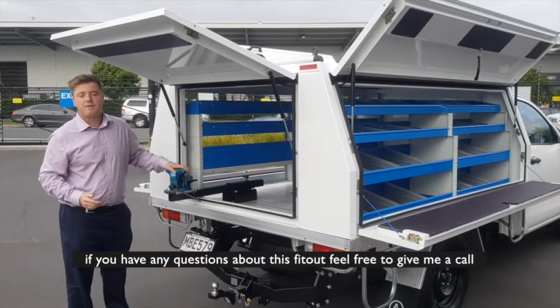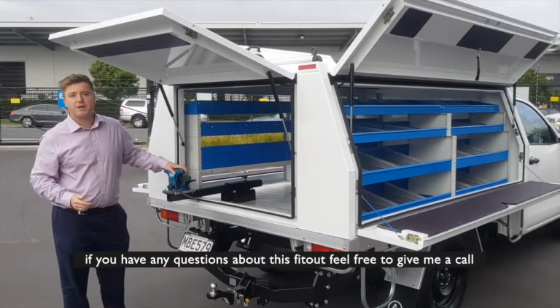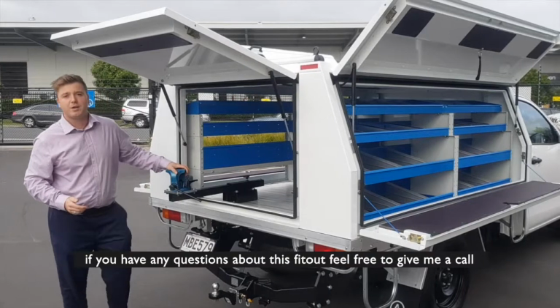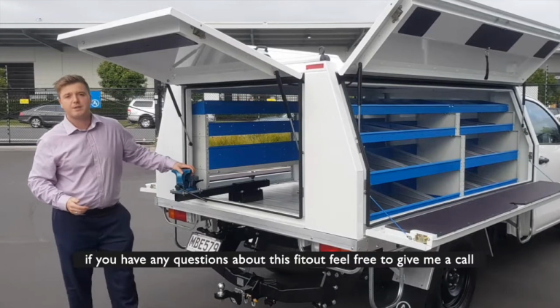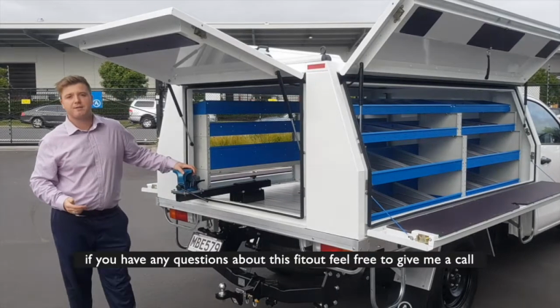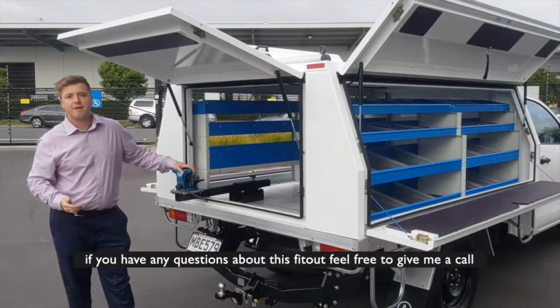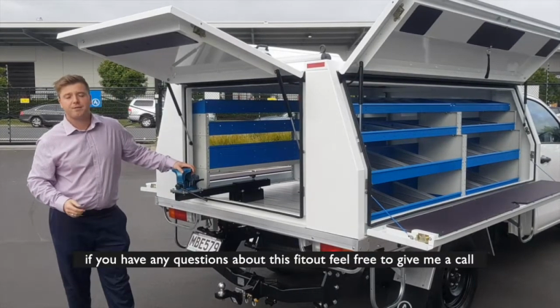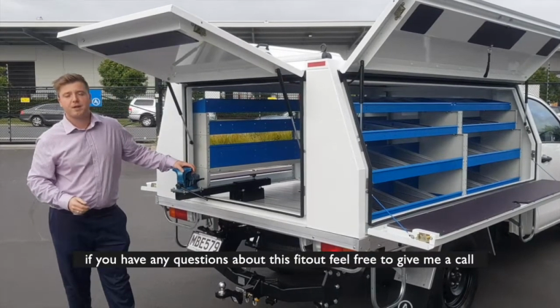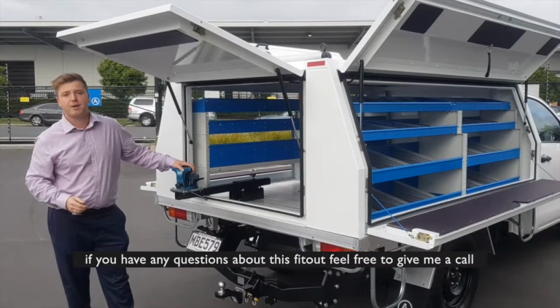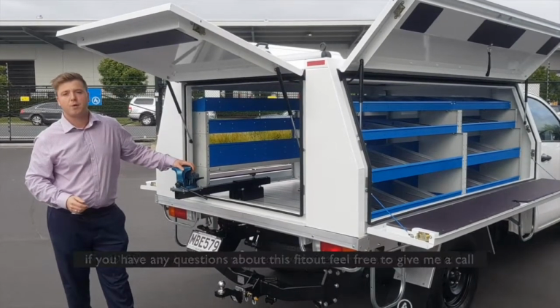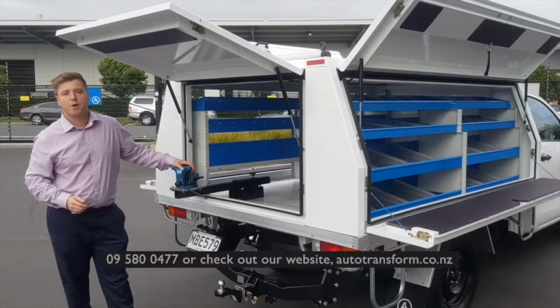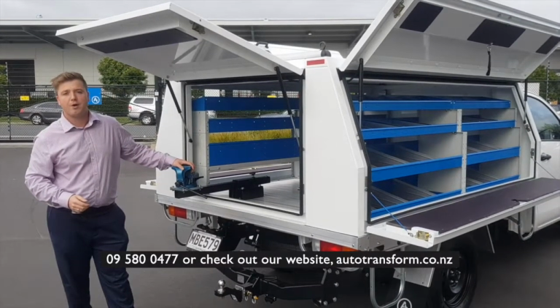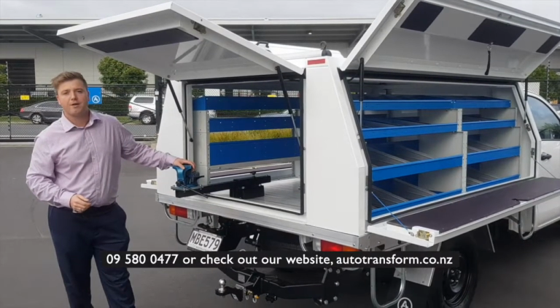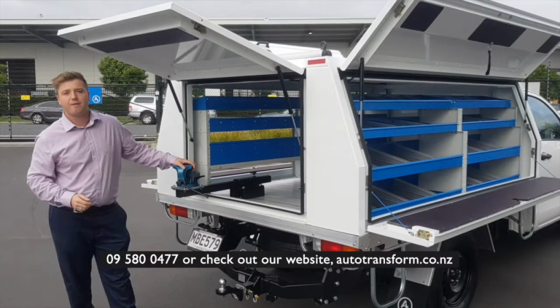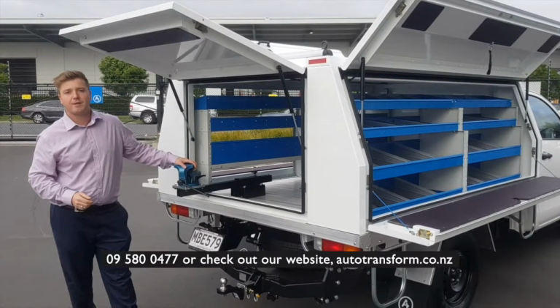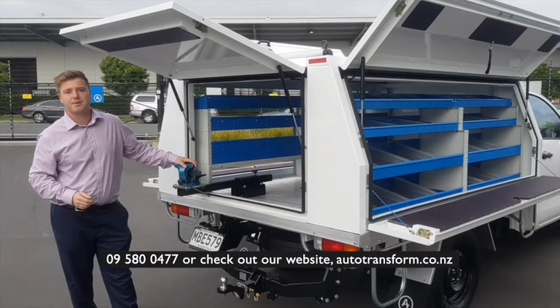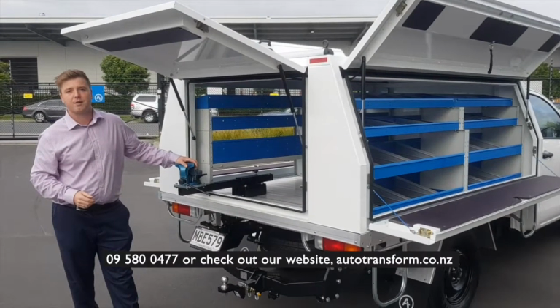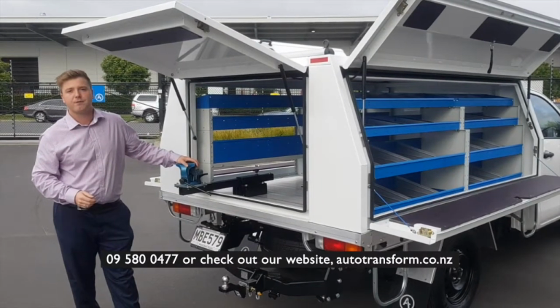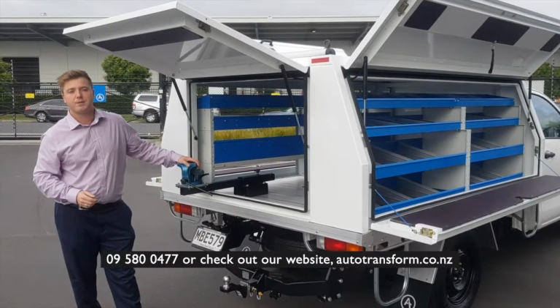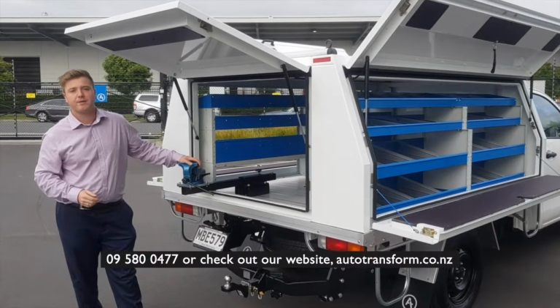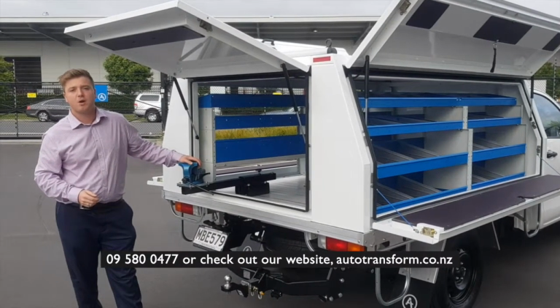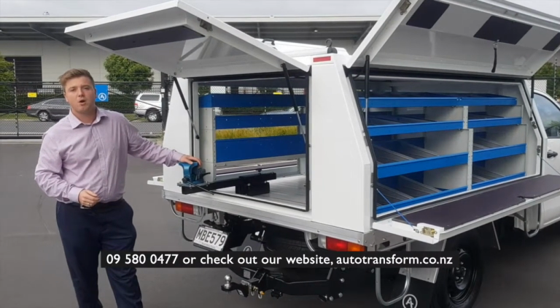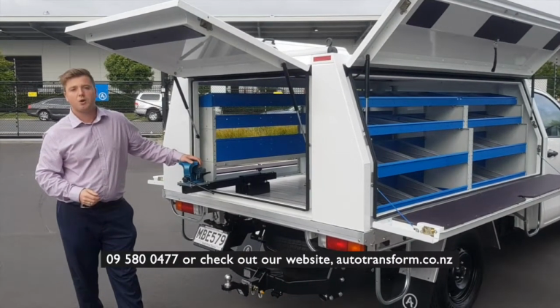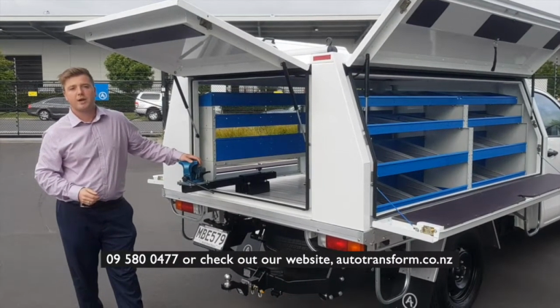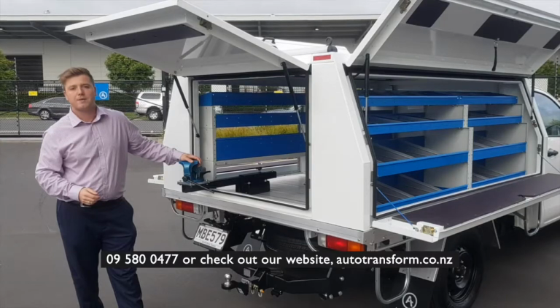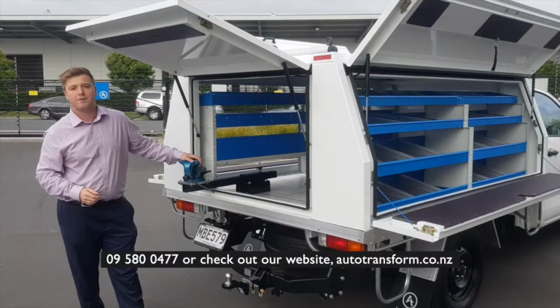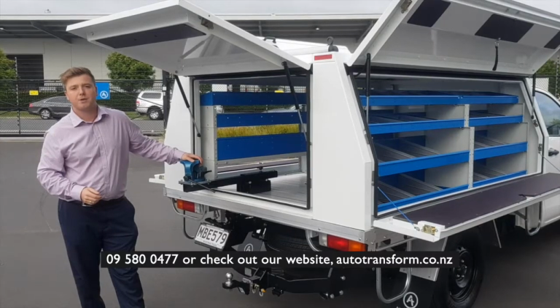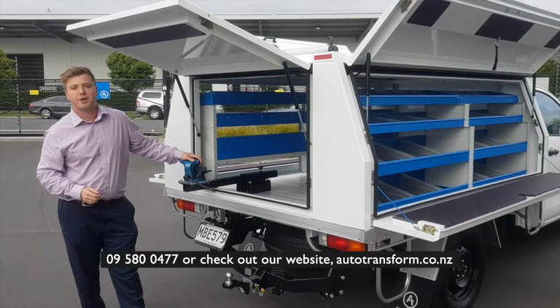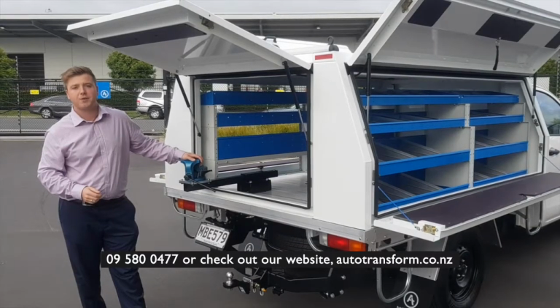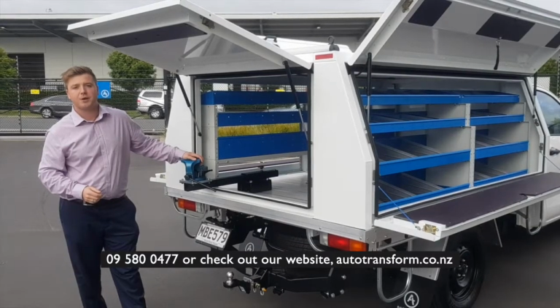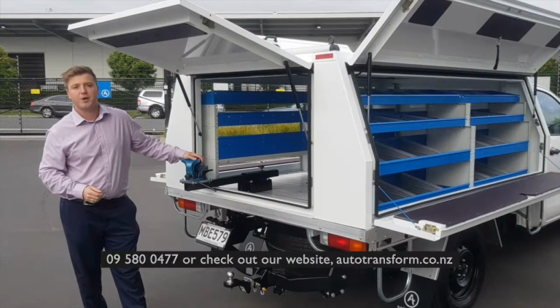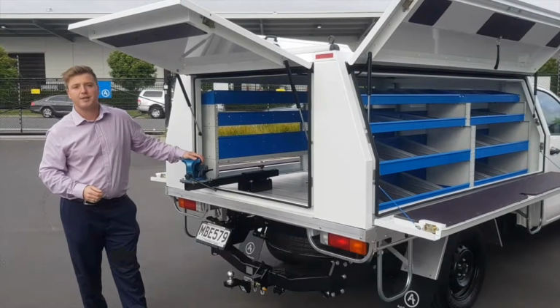If you have any questions about this video, feel free to give us a call at 09-807-07, or check out our website at www.autotransport.co.nz.